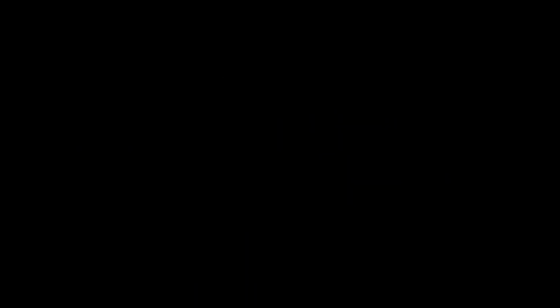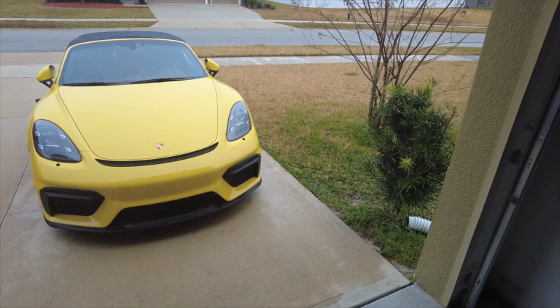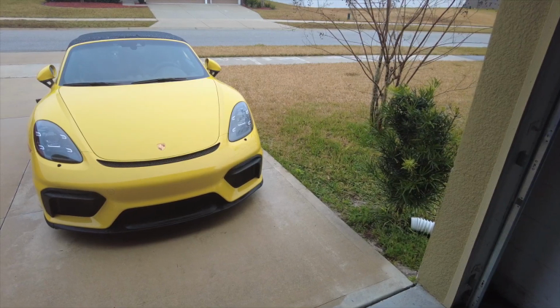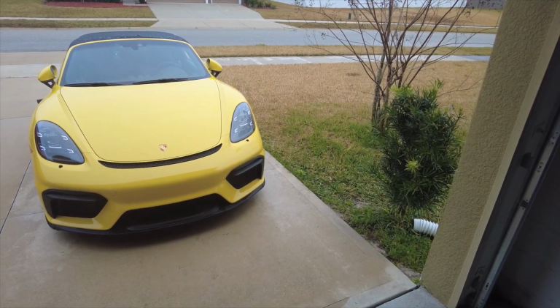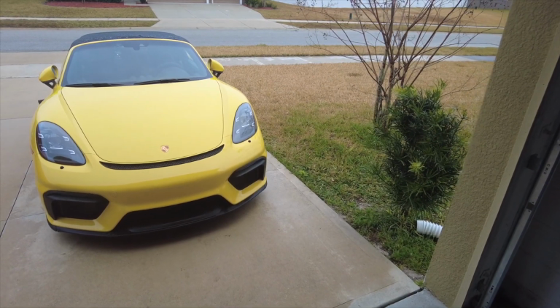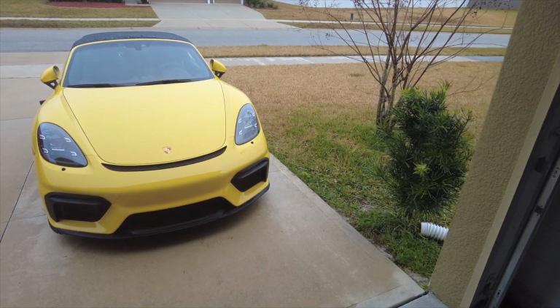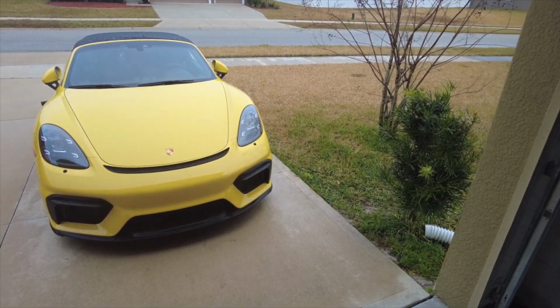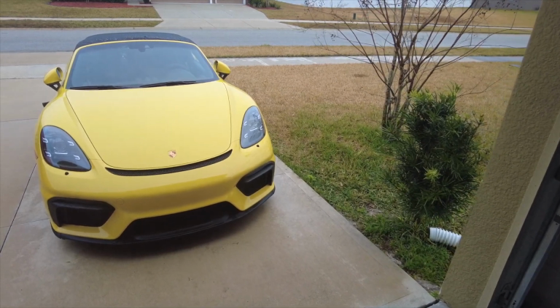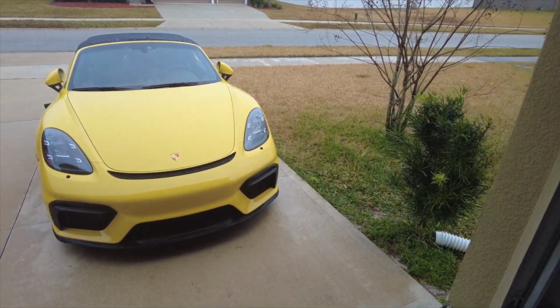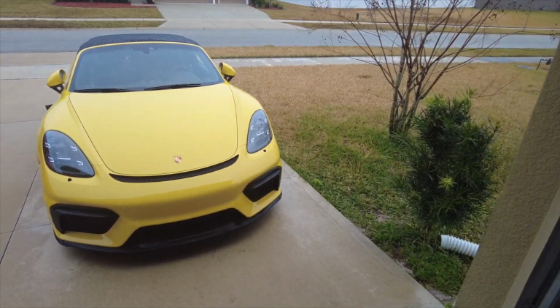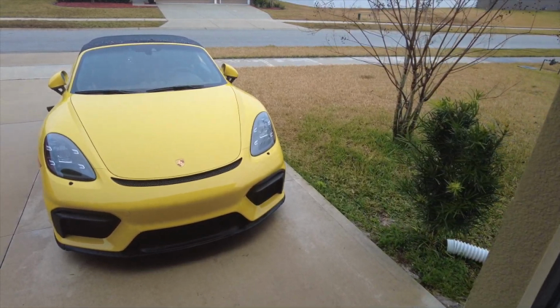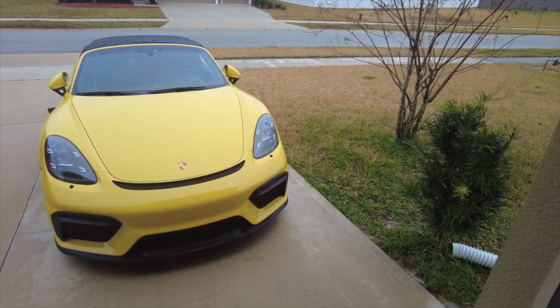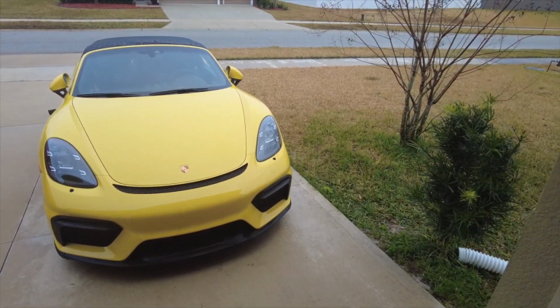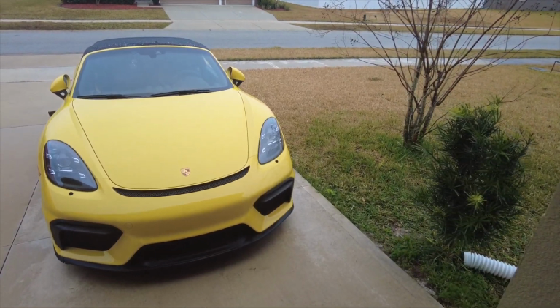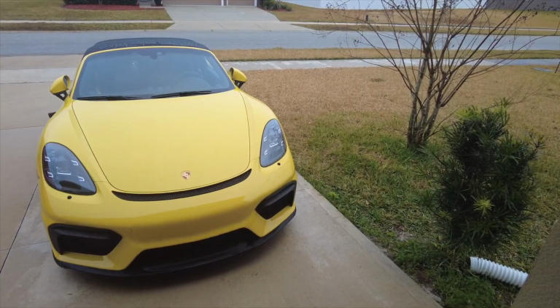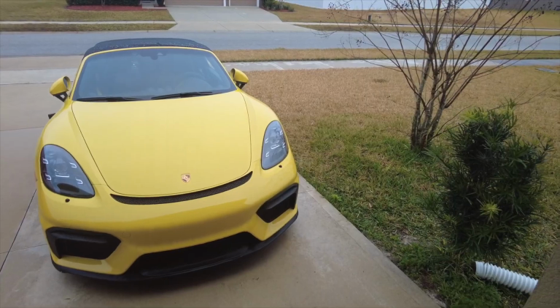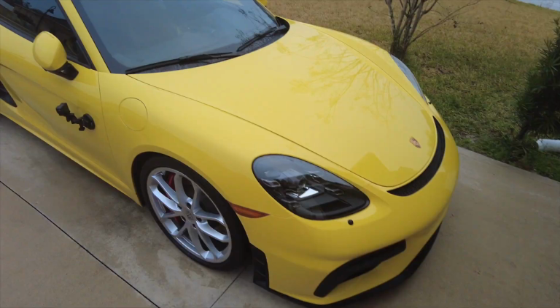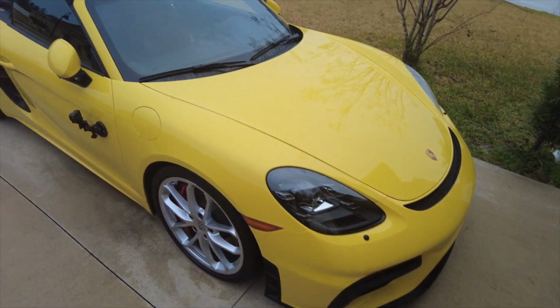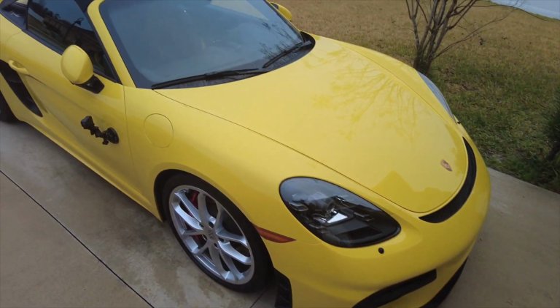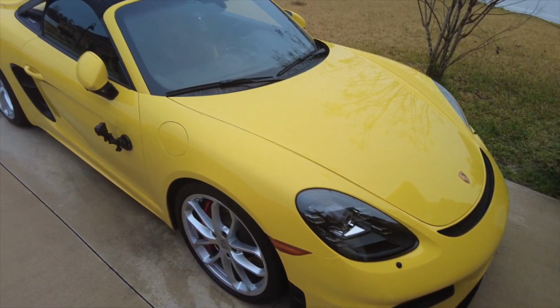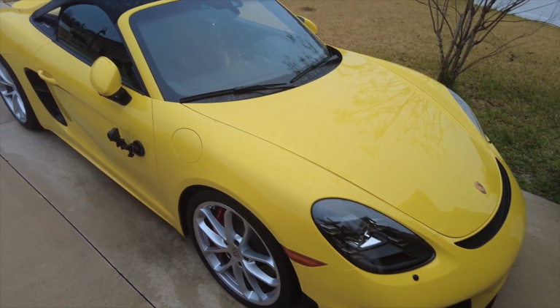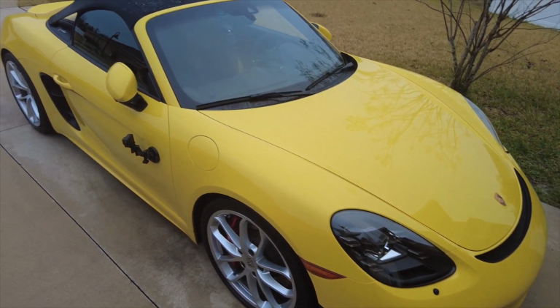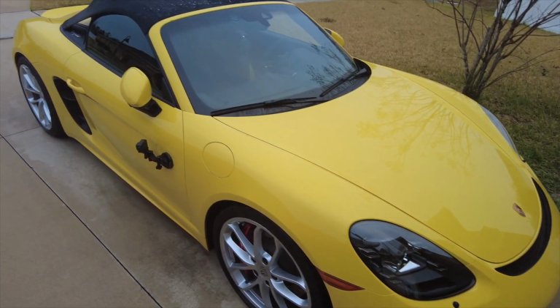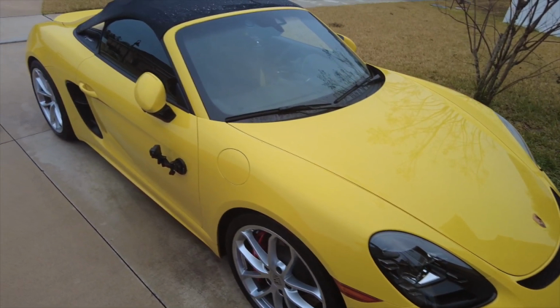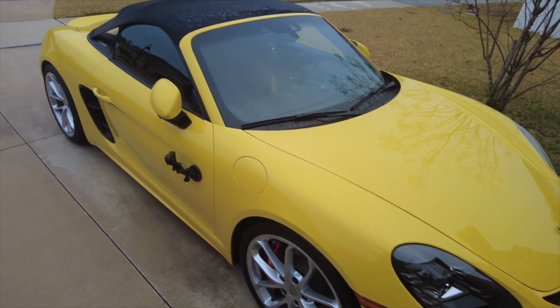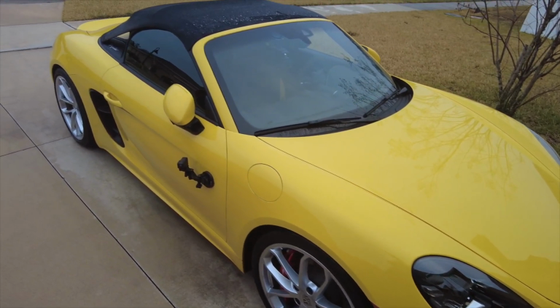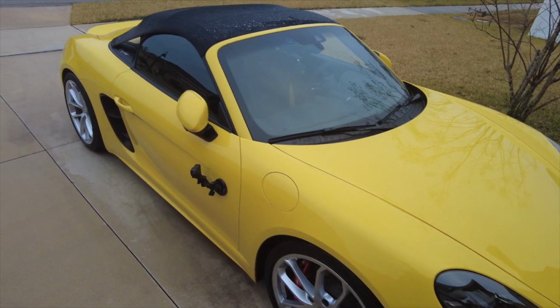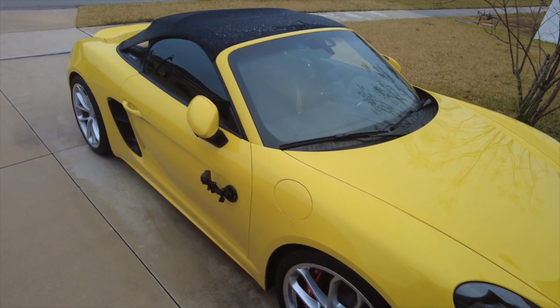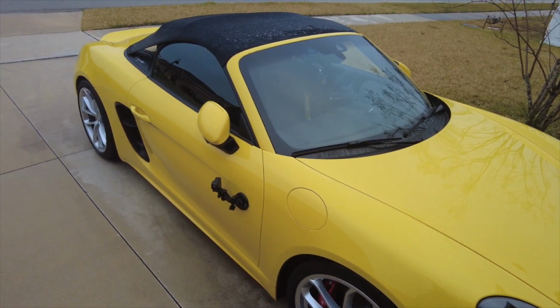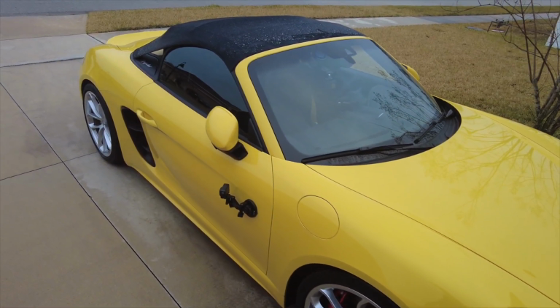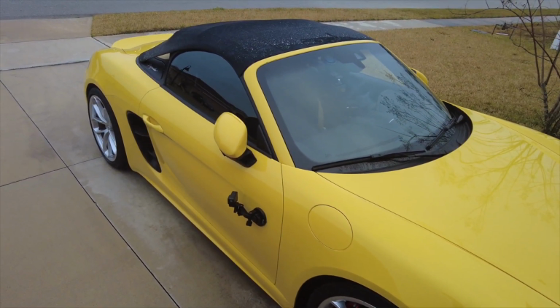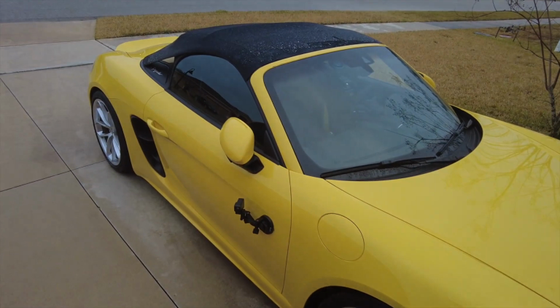Woke up this morning, it was 50 degrees outside. I decided to wash the car — pretty stupid decision because it was freezing cold while I was washing it. About to head out to Windermere Cars and Coffee.